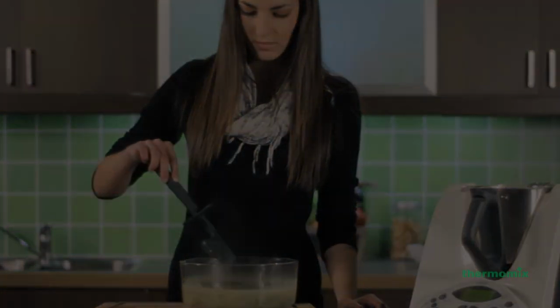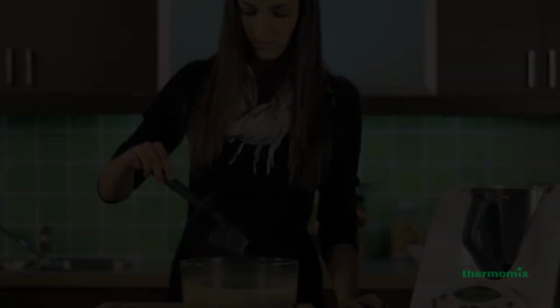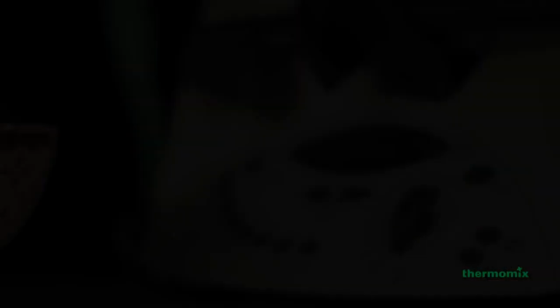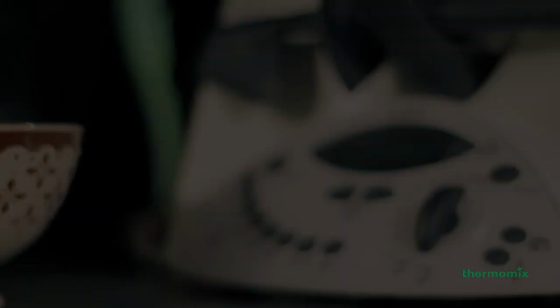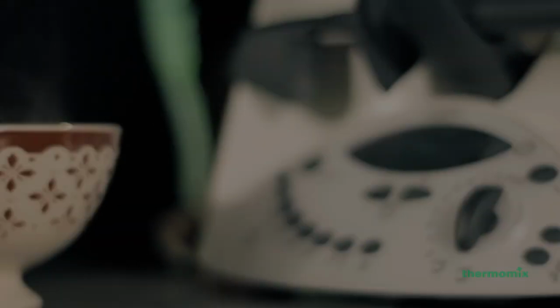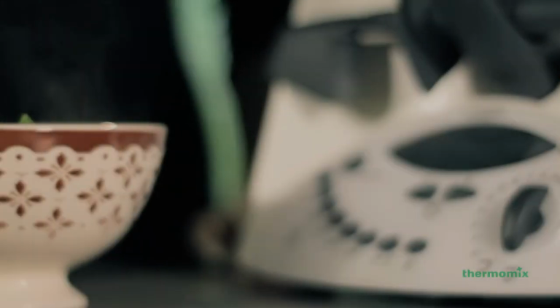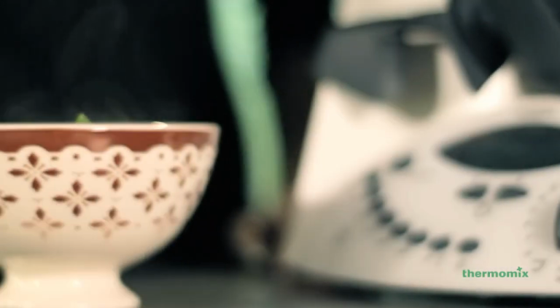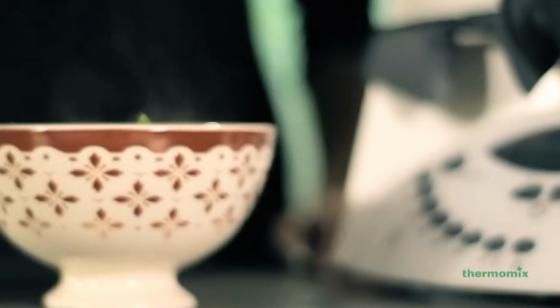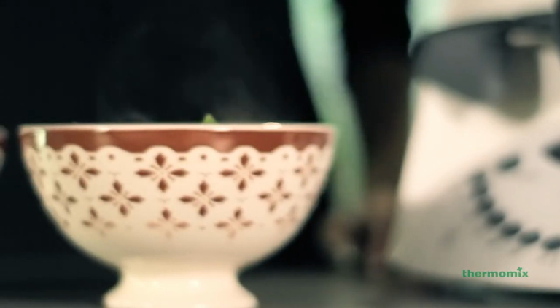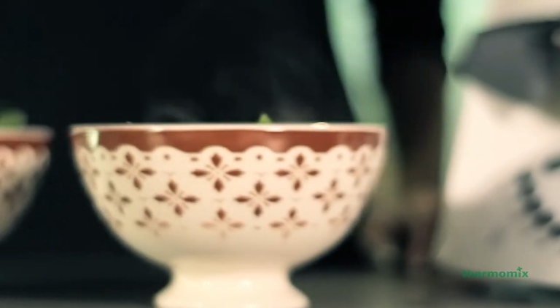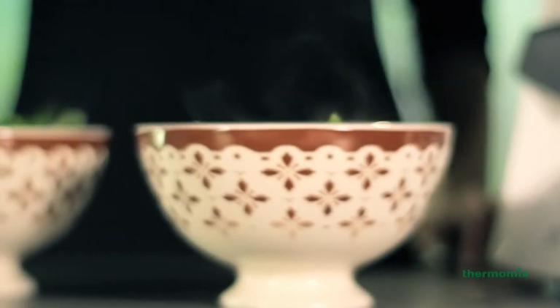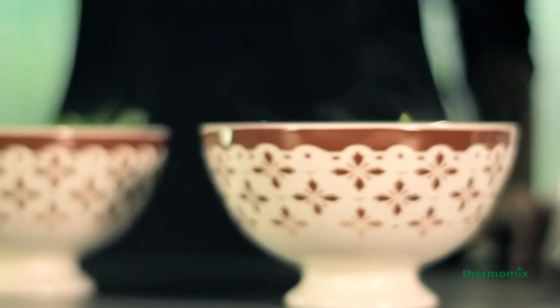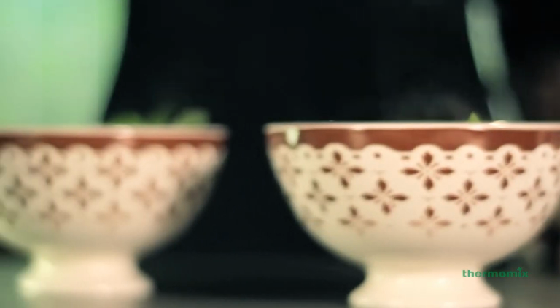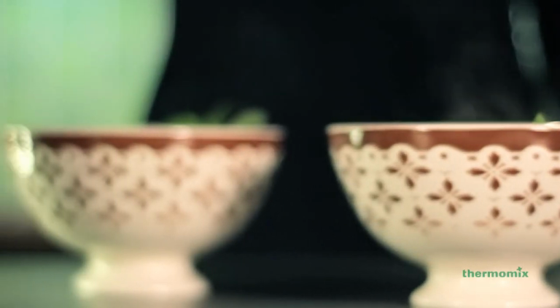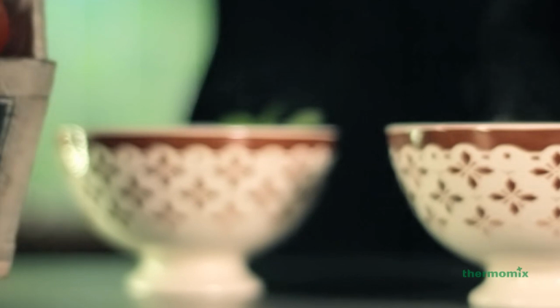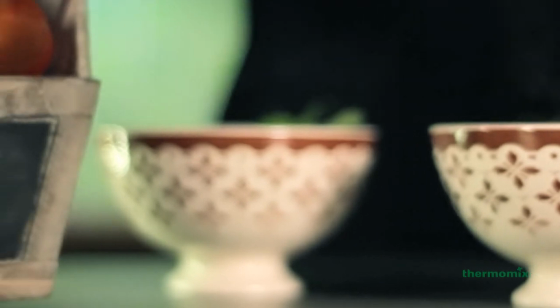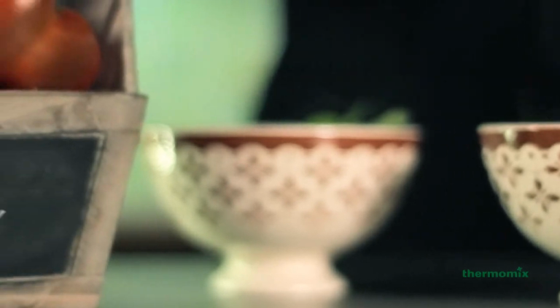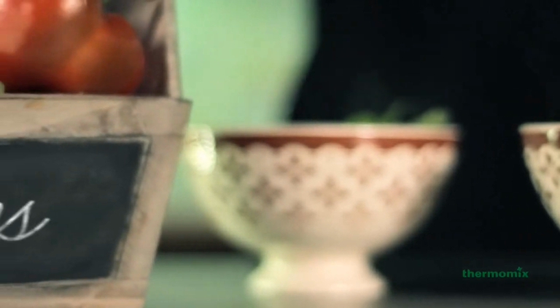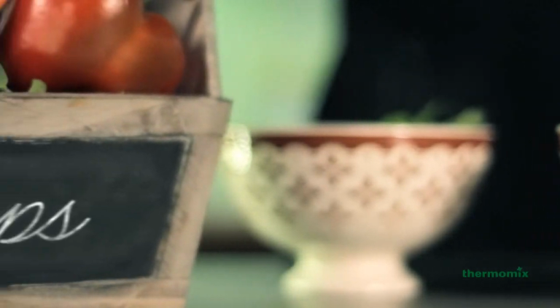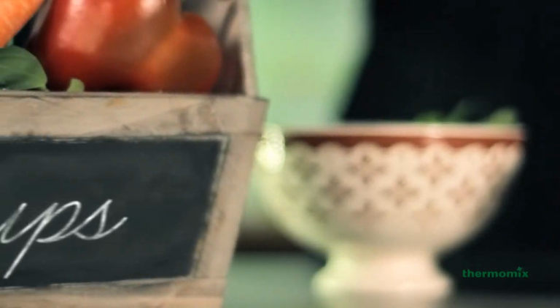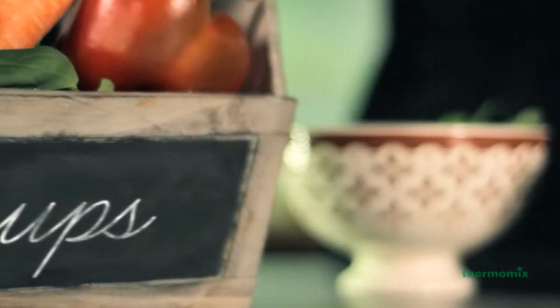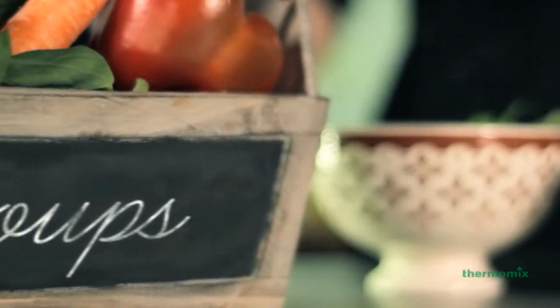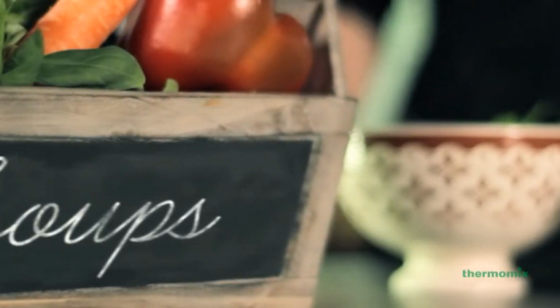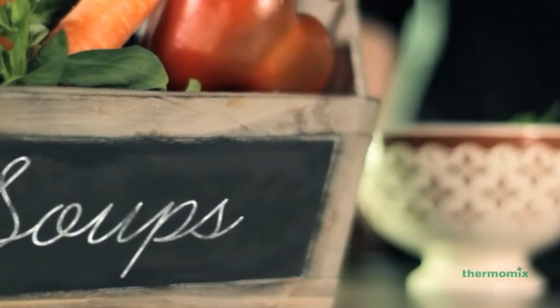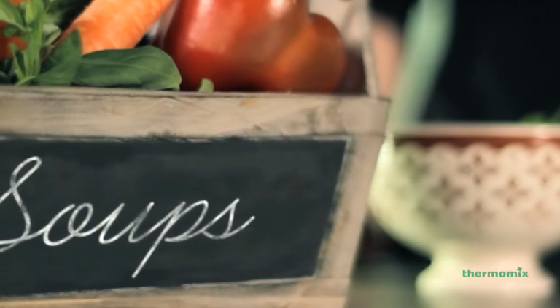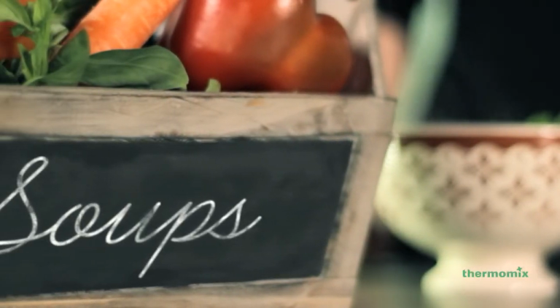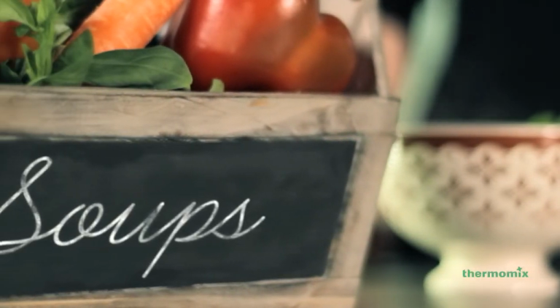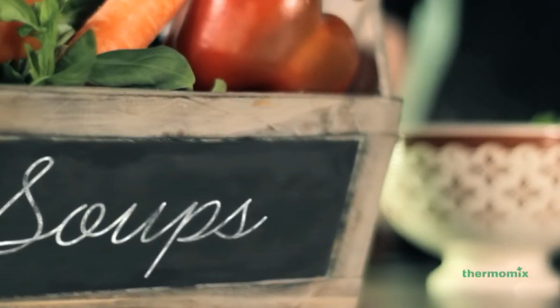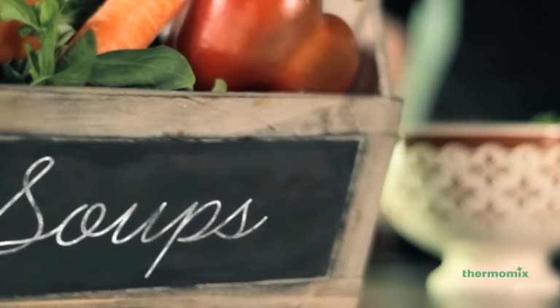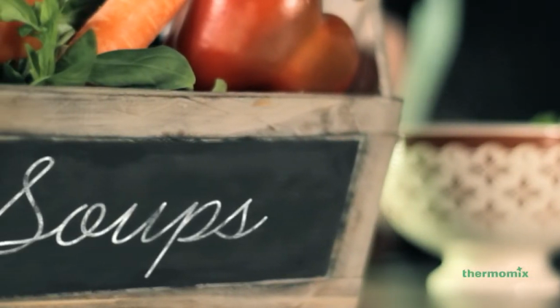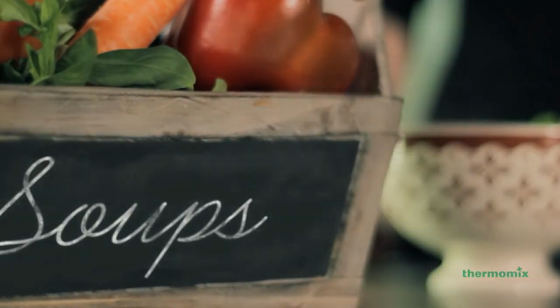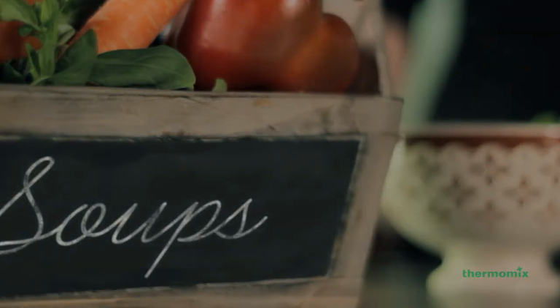Your Thermomix is all you need to make delicious and healthy soups.